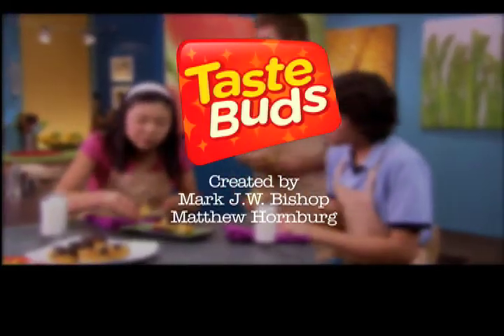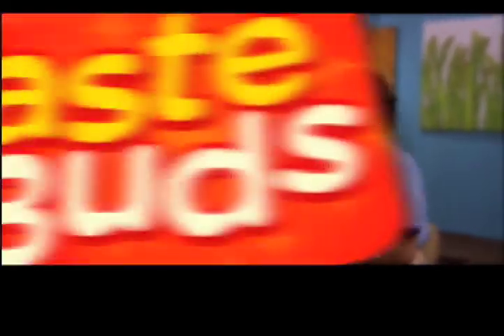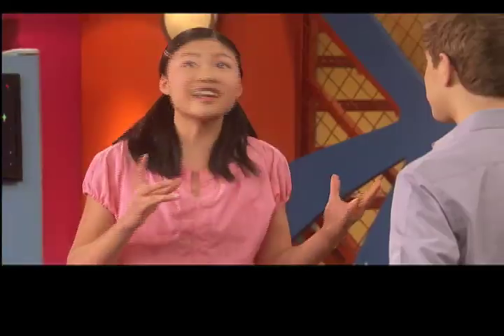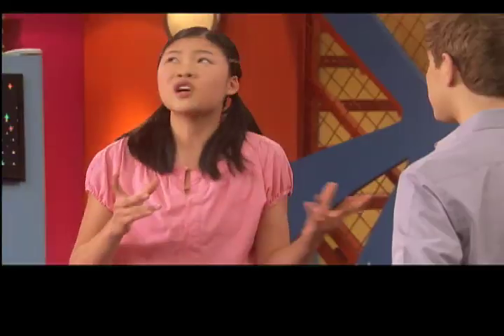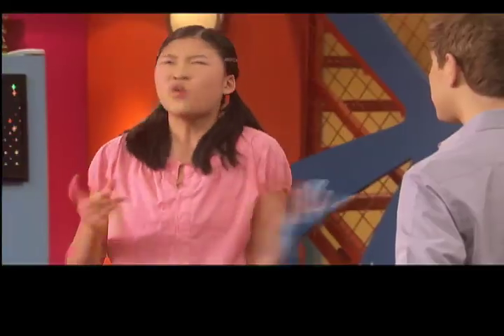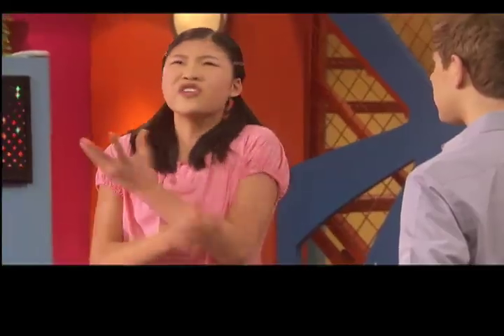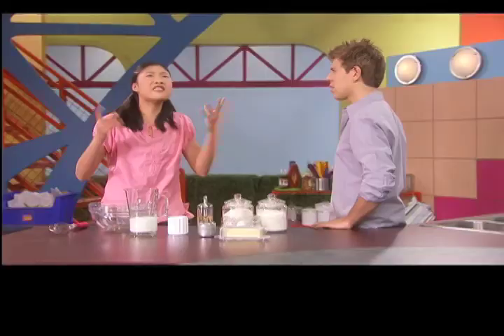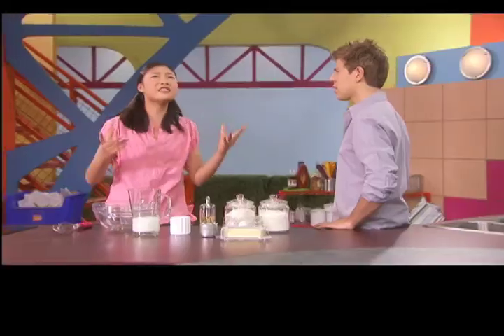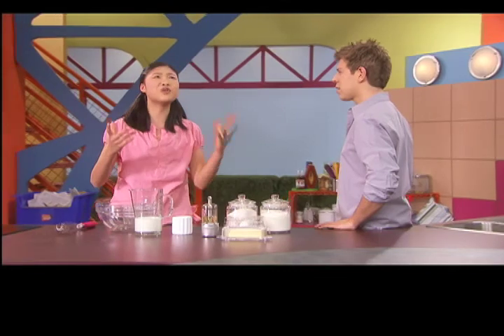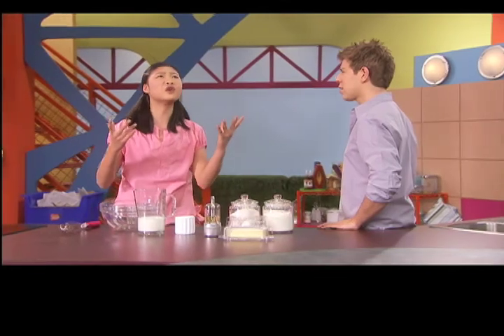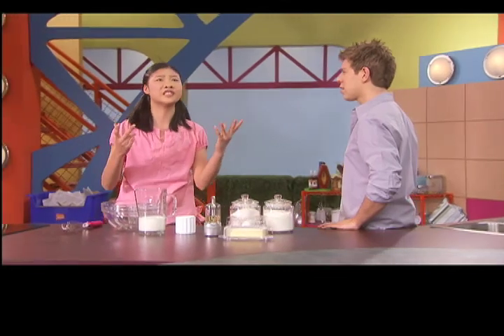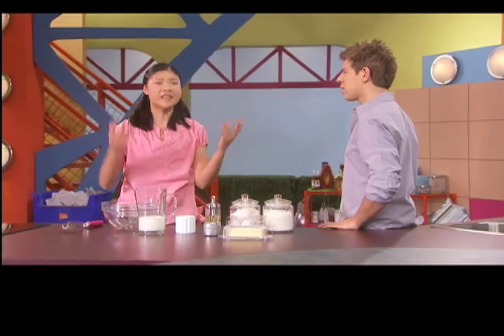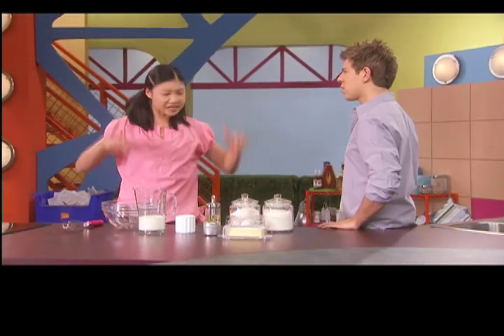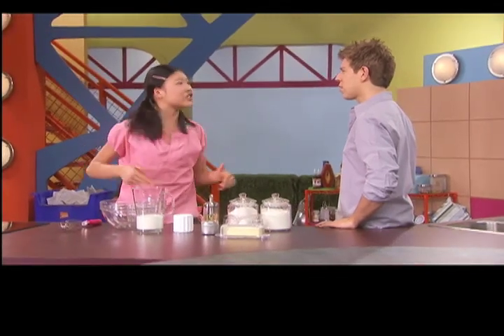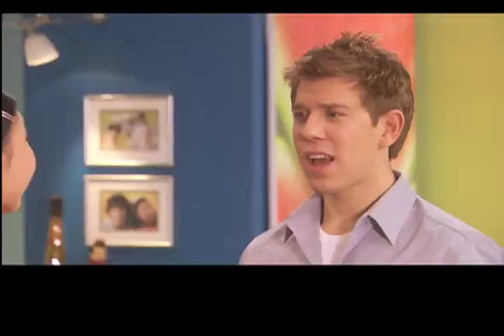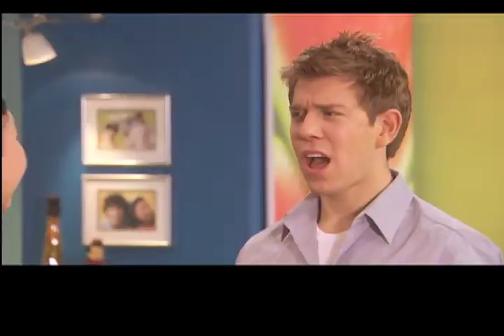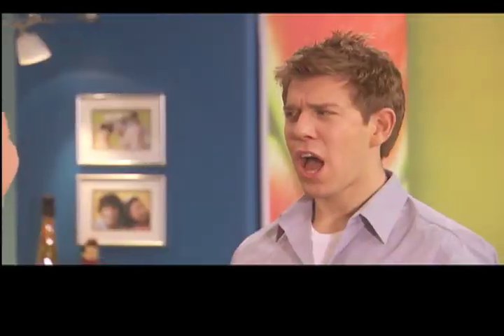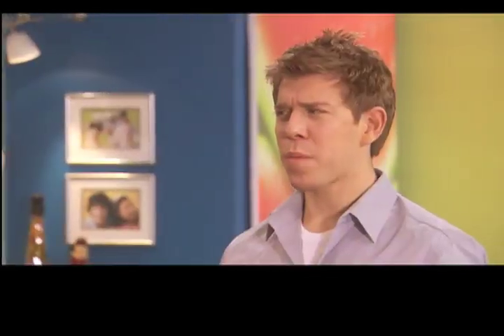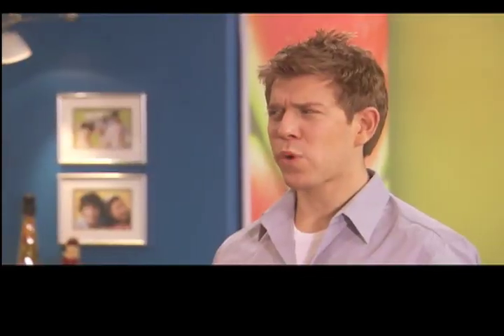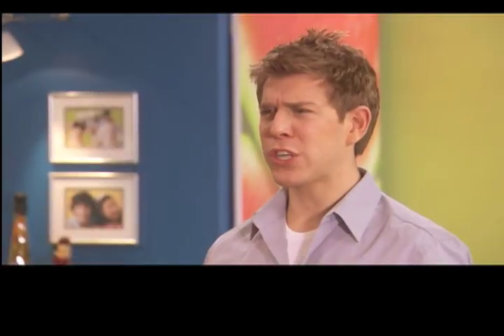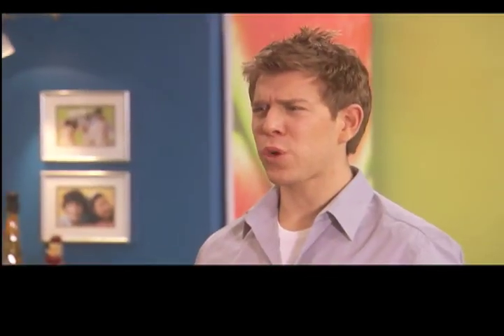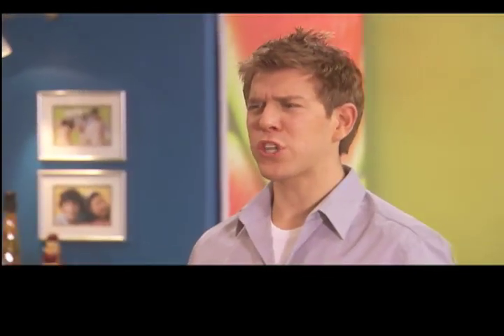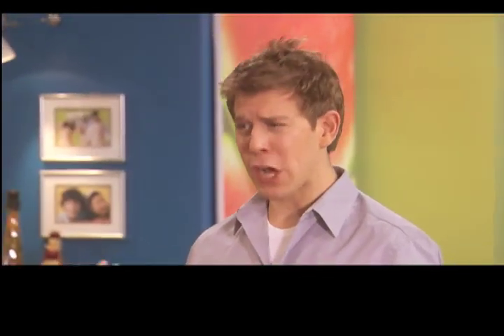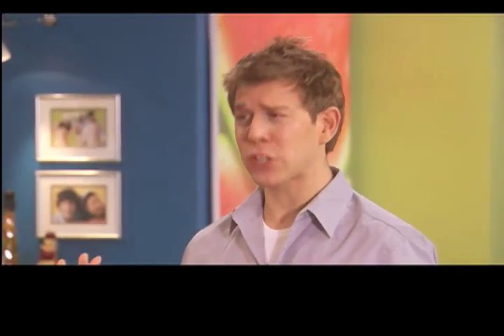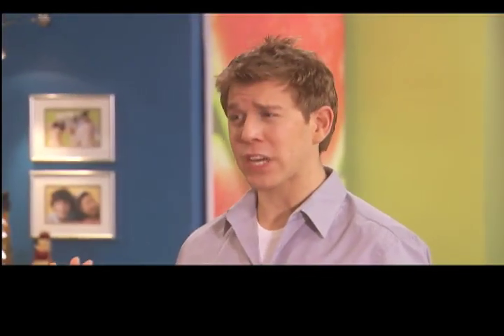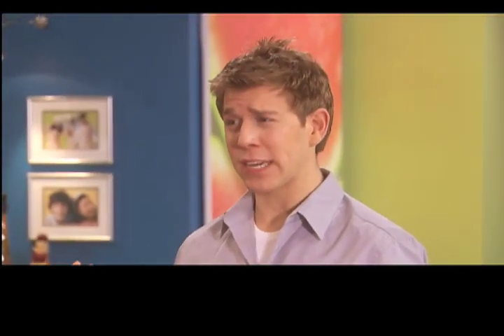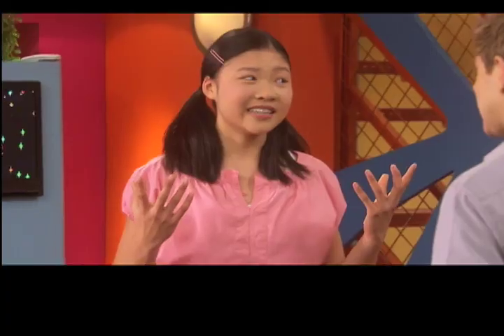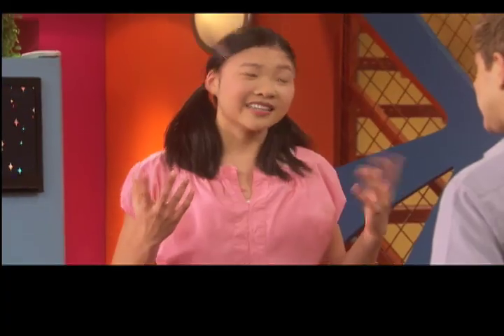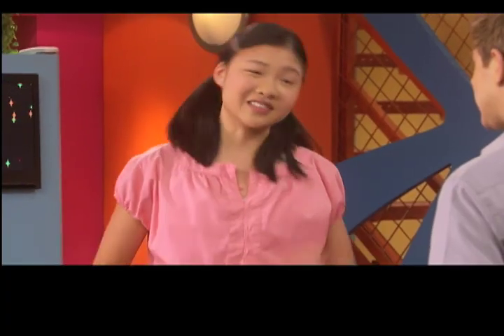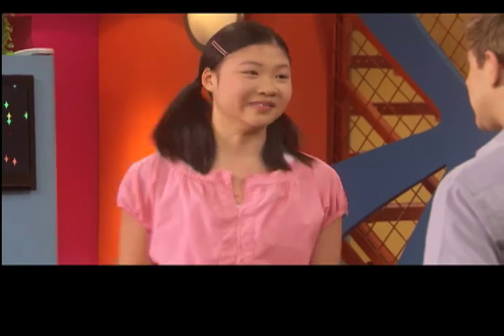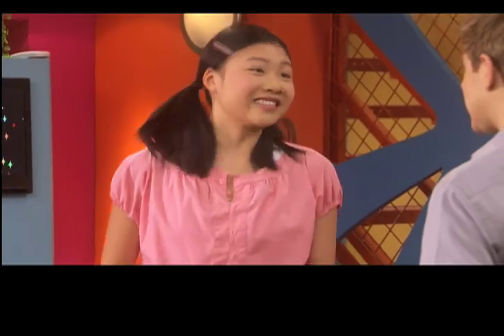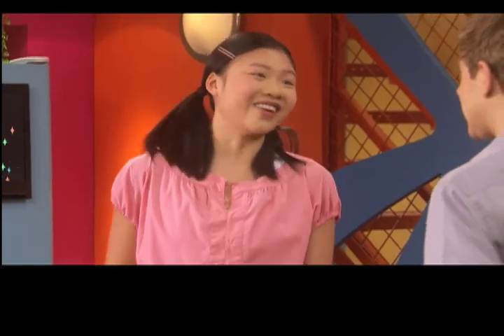It's like we're uniting the nations of the world in this kitchen. I'm pretty sure we're just cooking. That too. Let's get started.